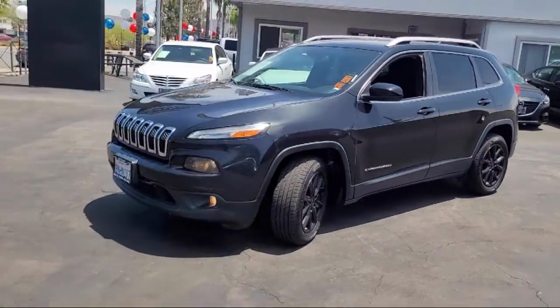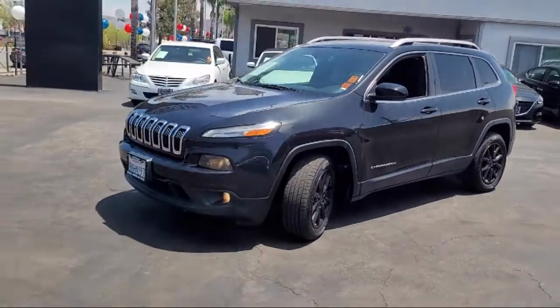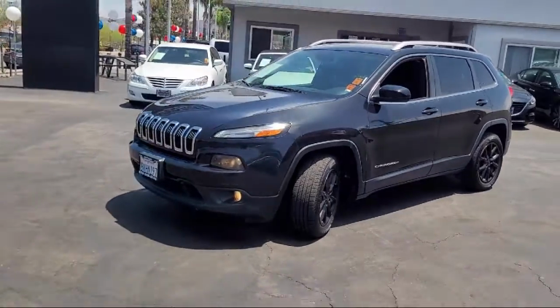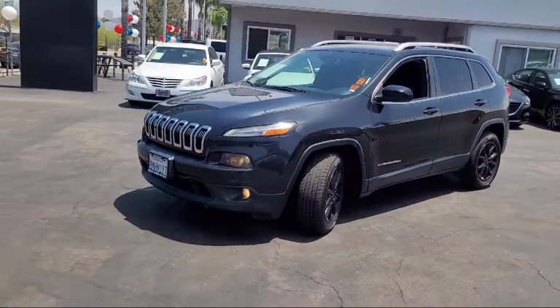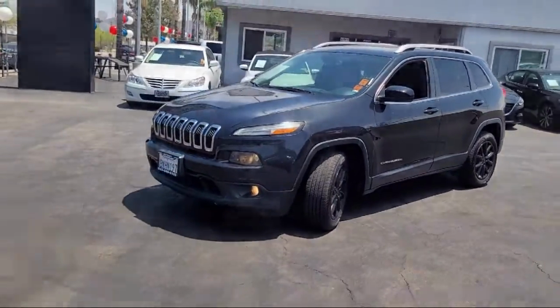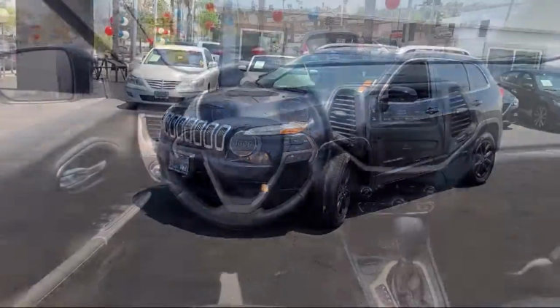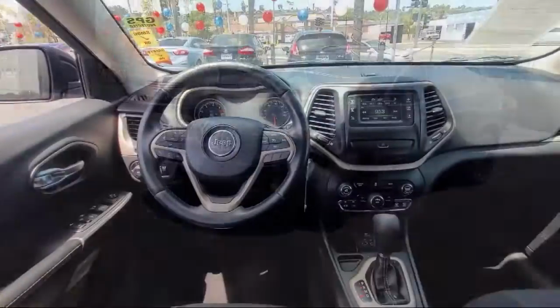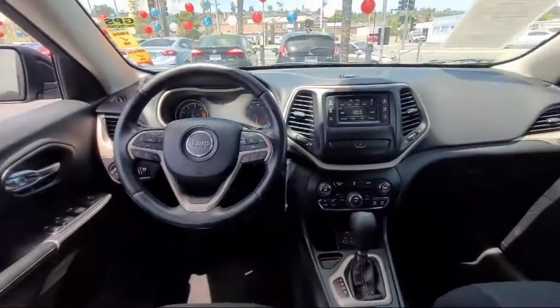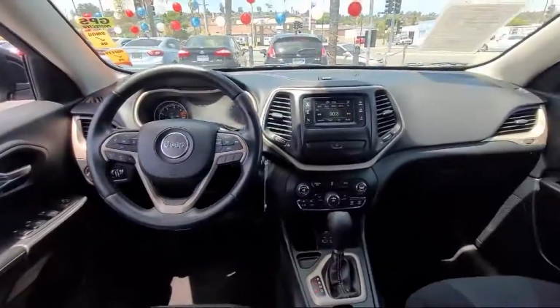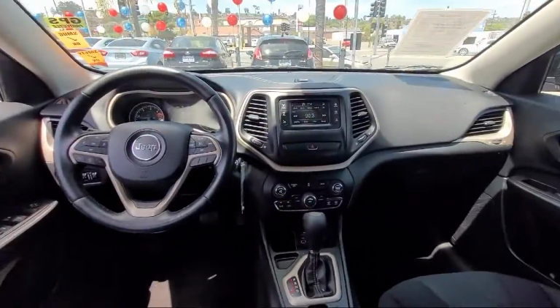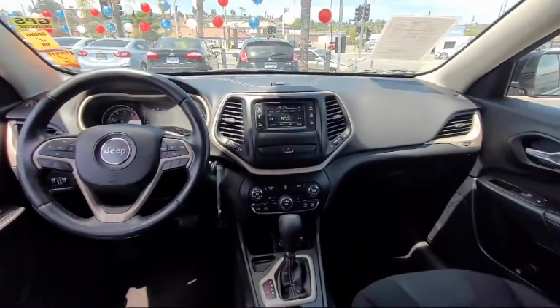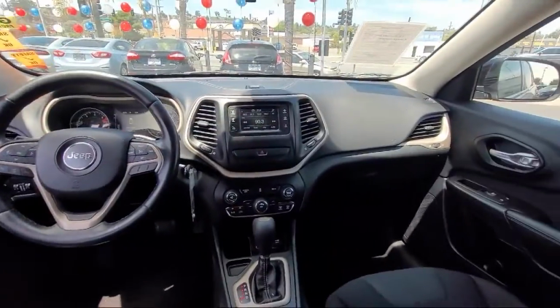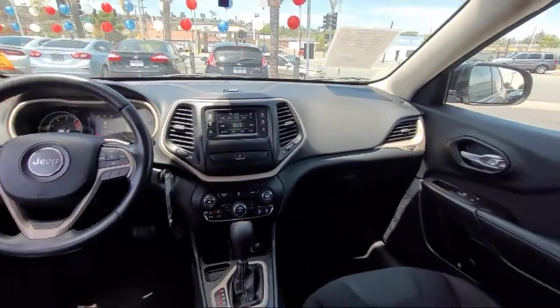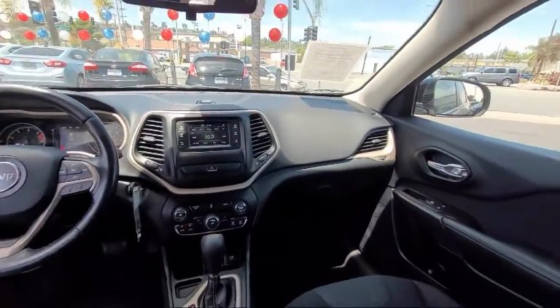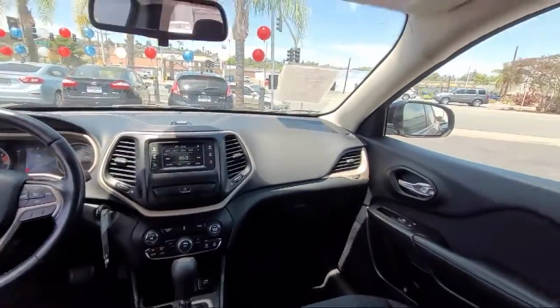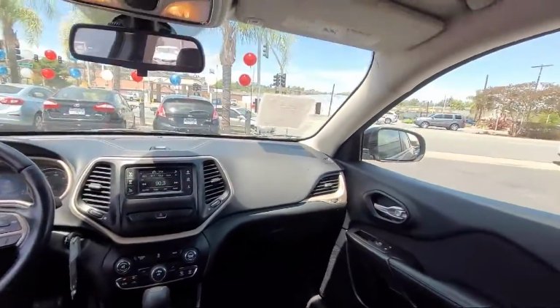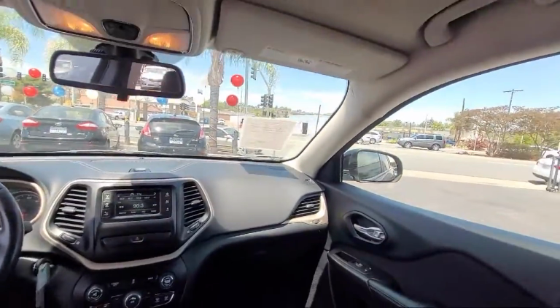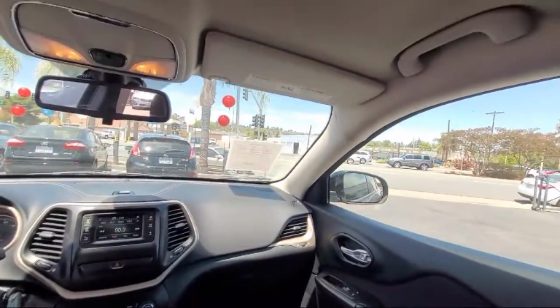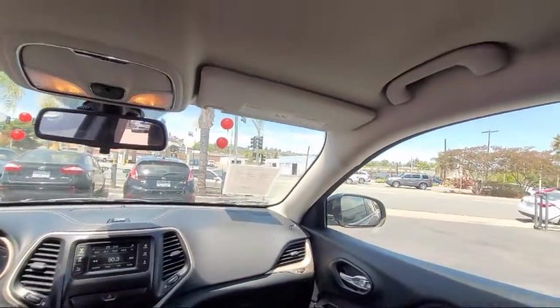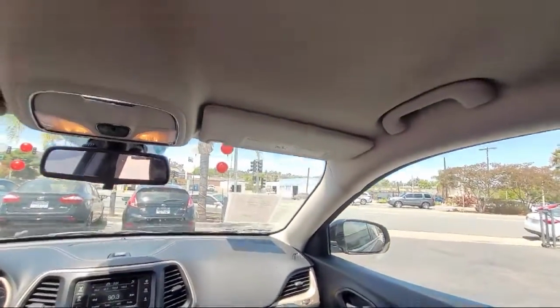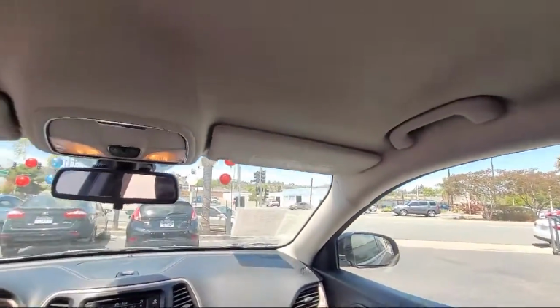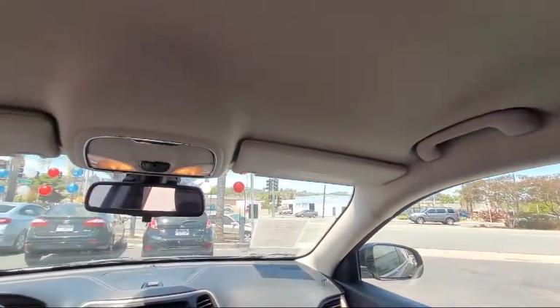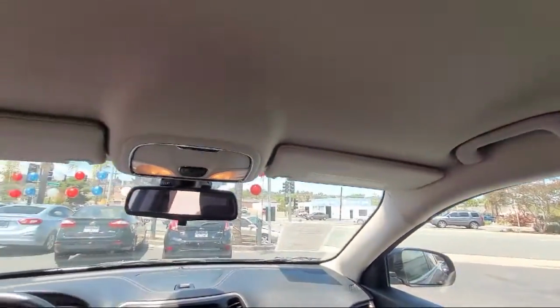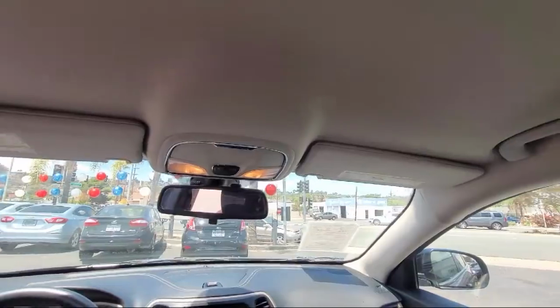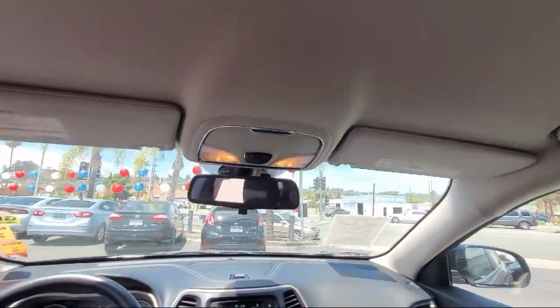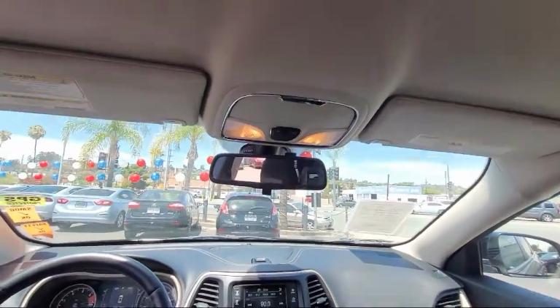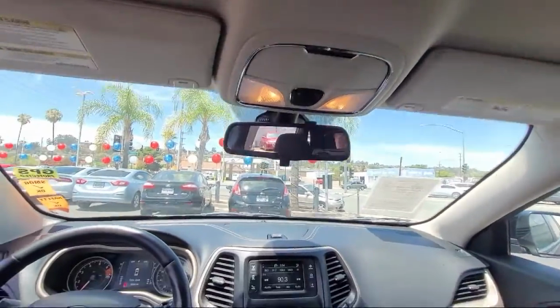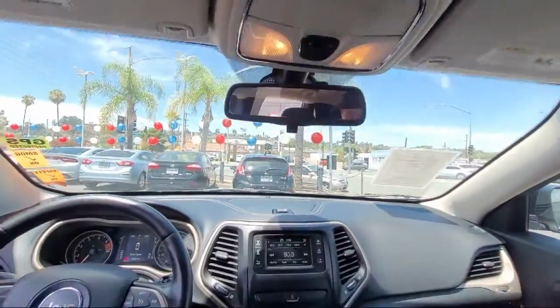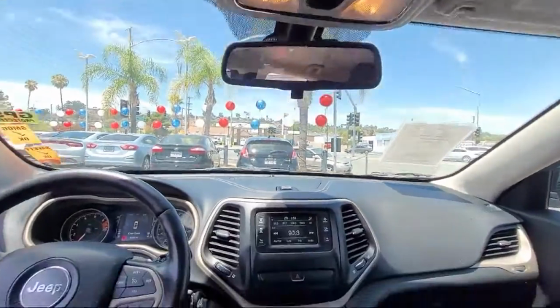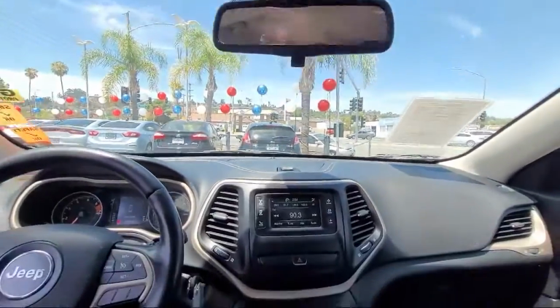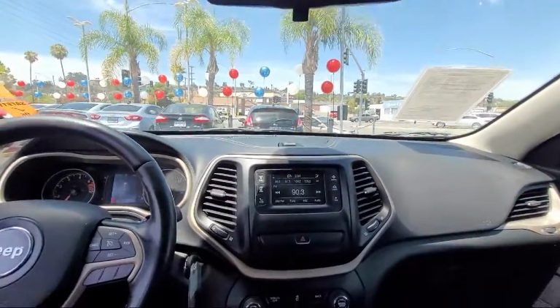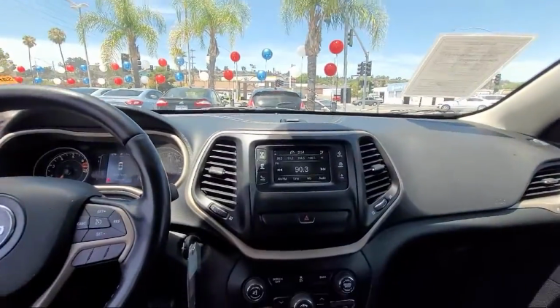Uconnect 5.0, alloy wheels, and has less than 85,000 miles on the odometer.